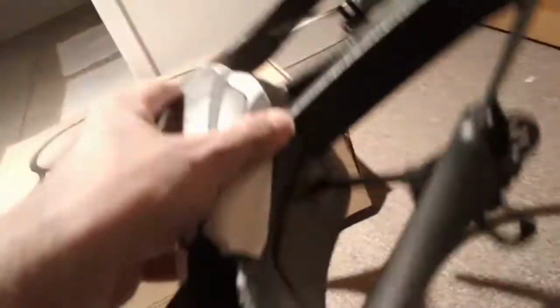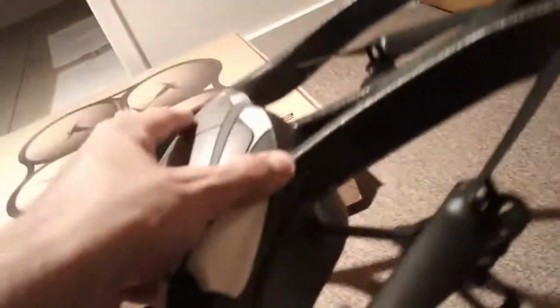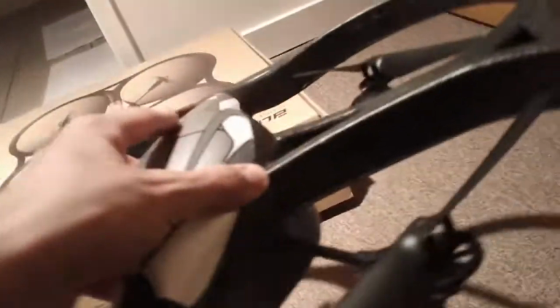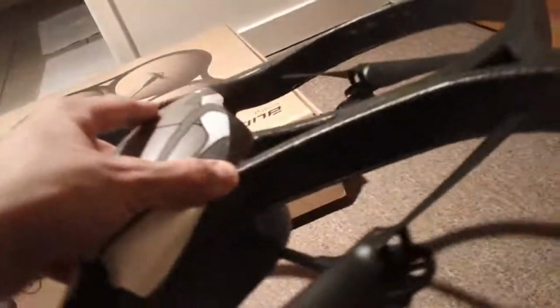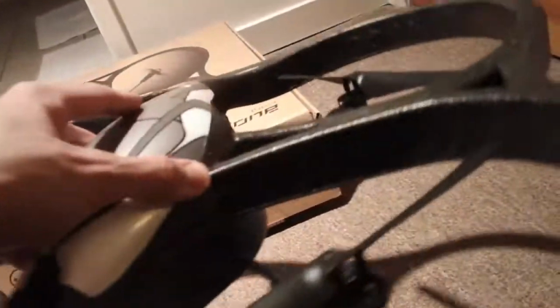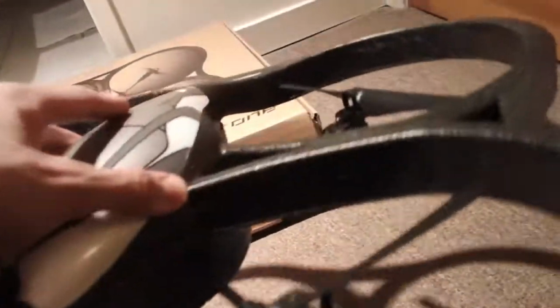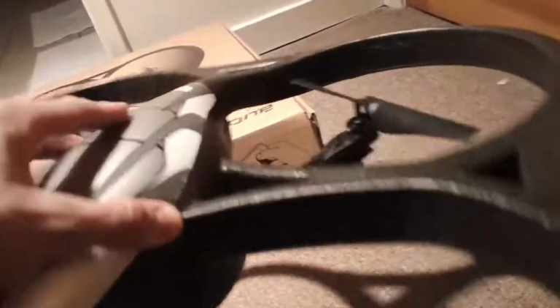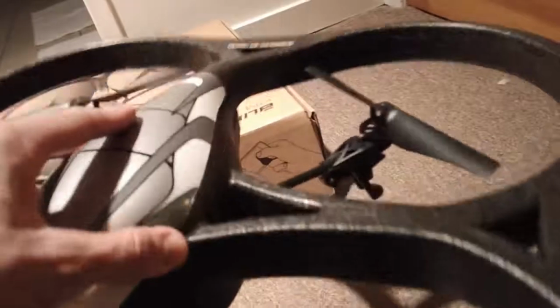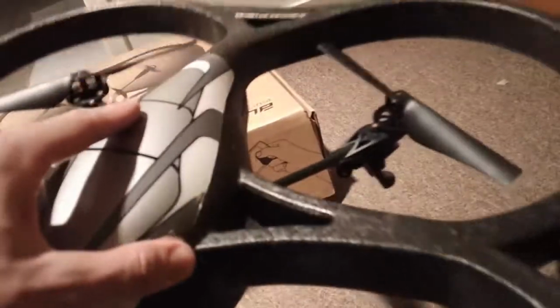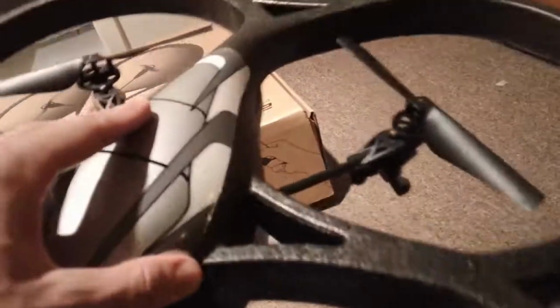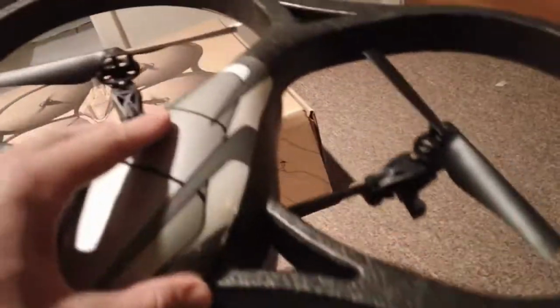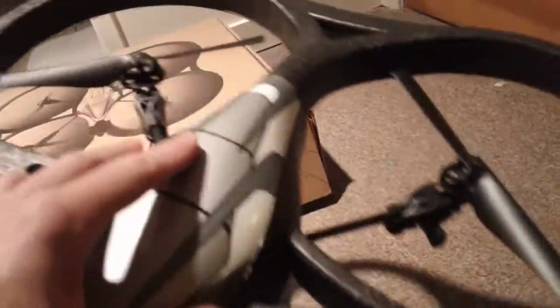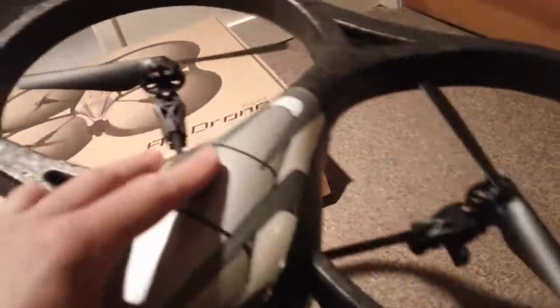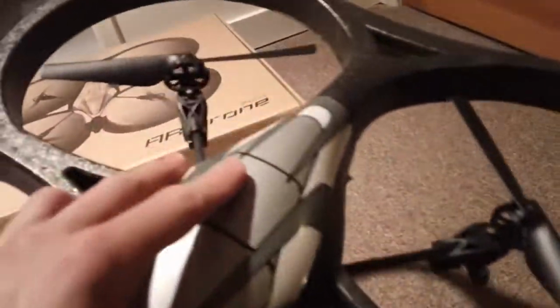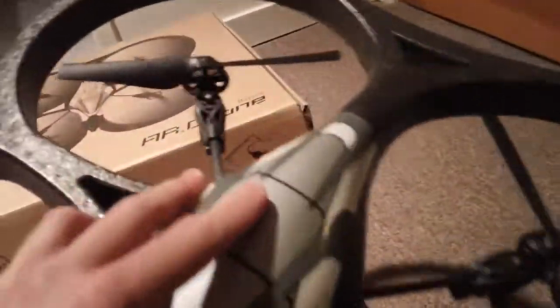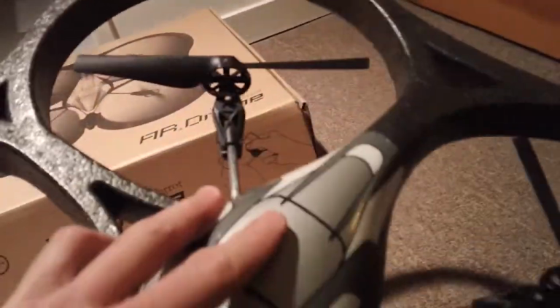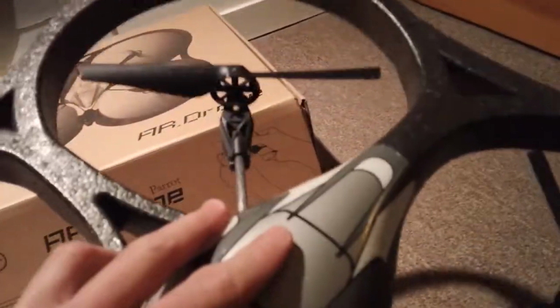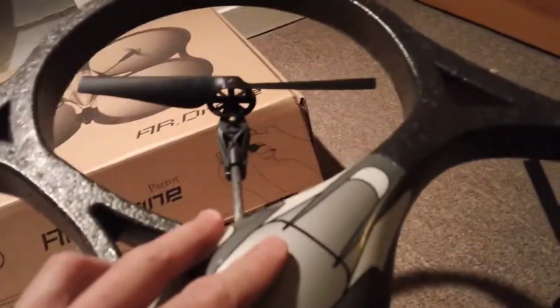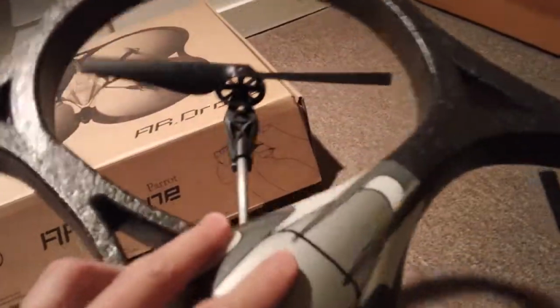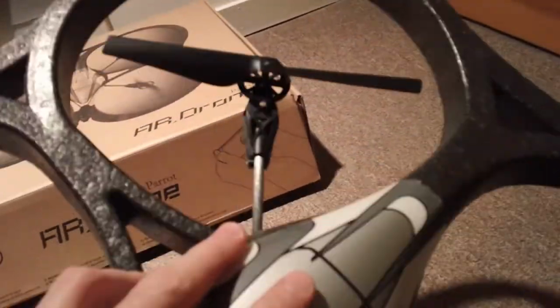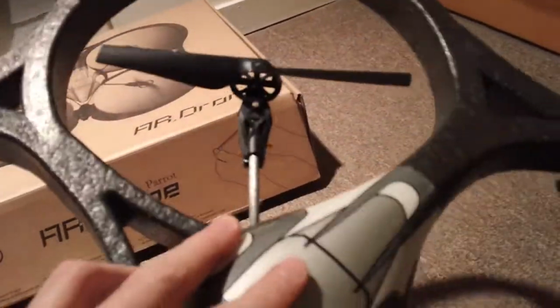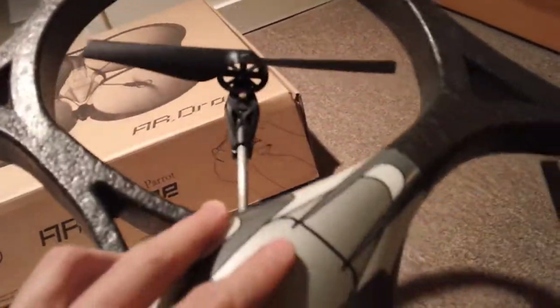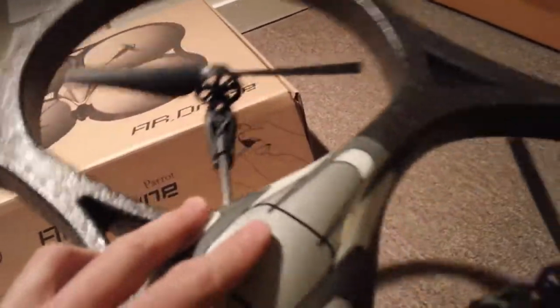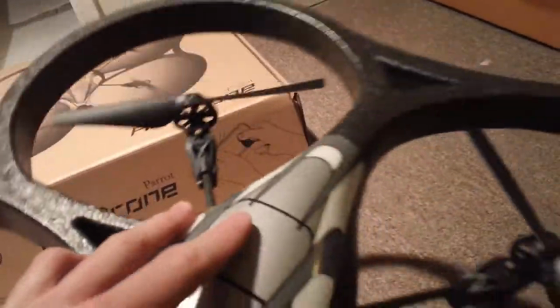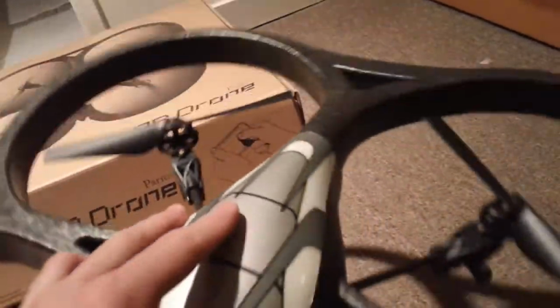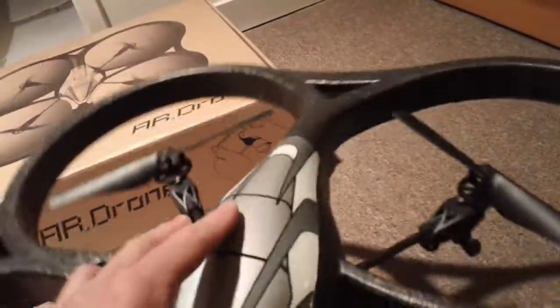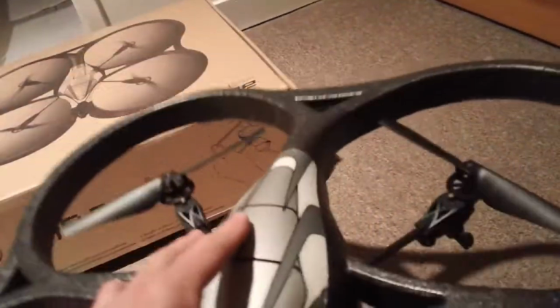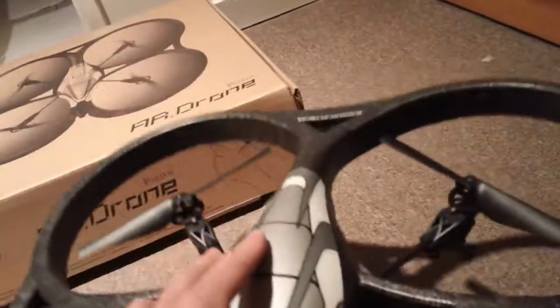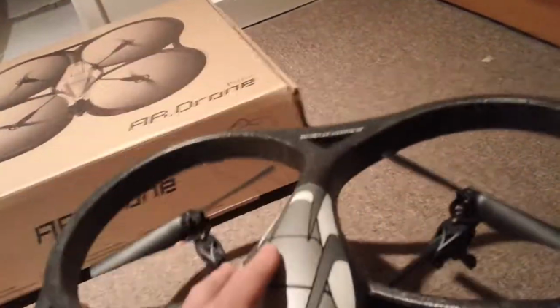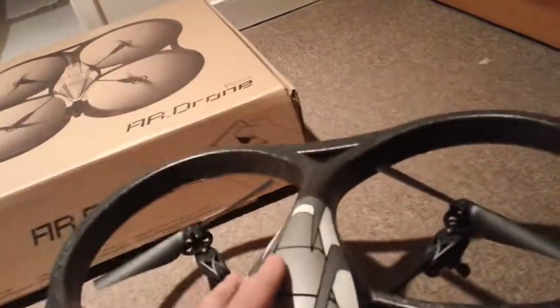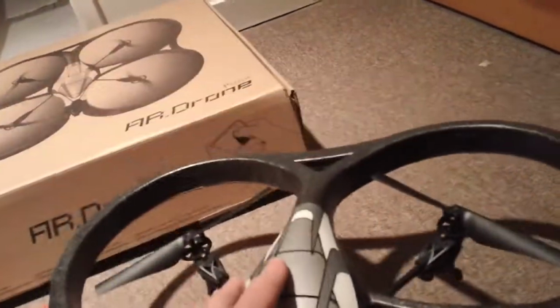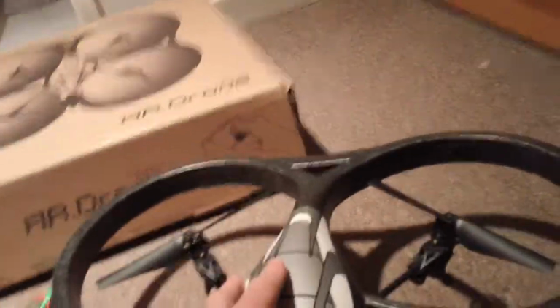That's it. Probably not the most exciting of my unboxings, but nonetheless, there it is — that's the AR Drone.